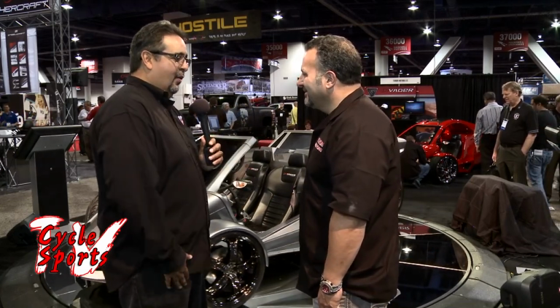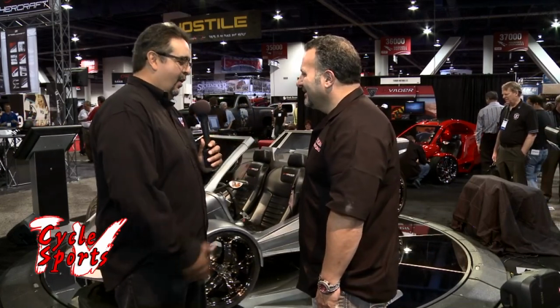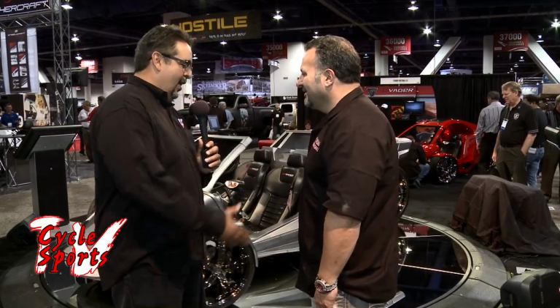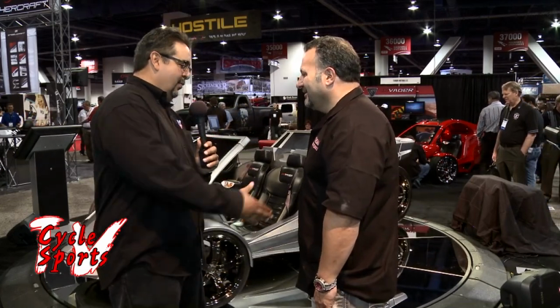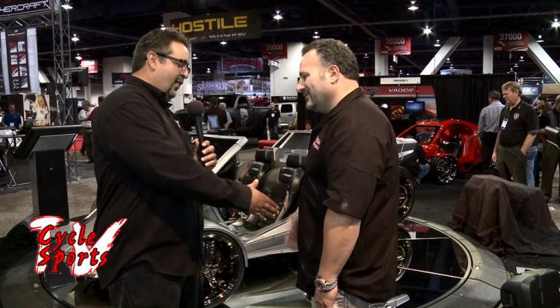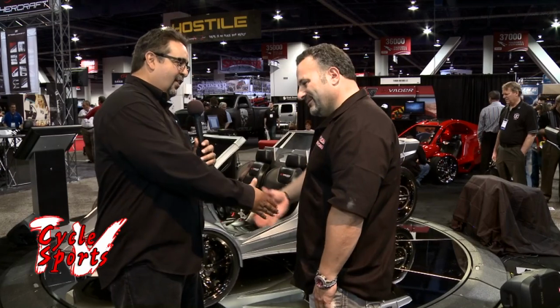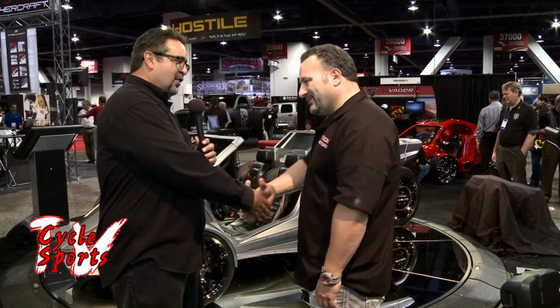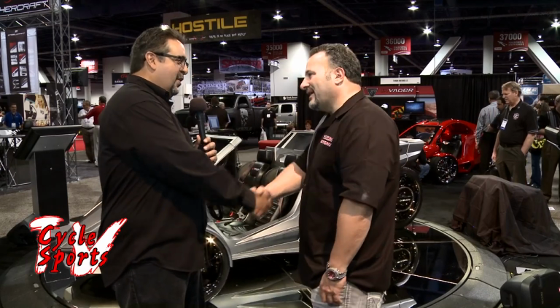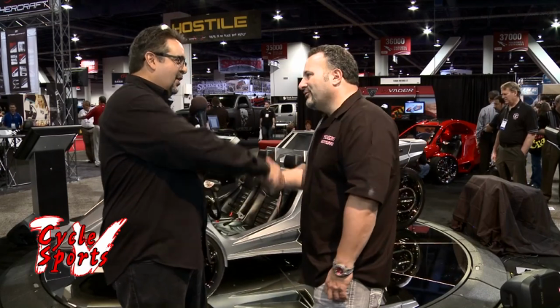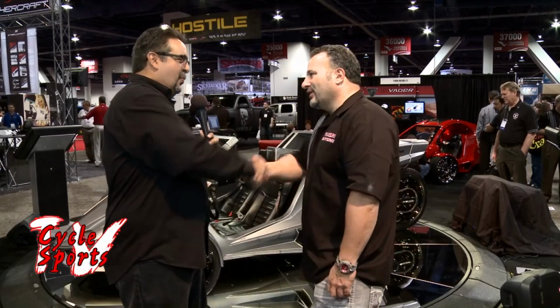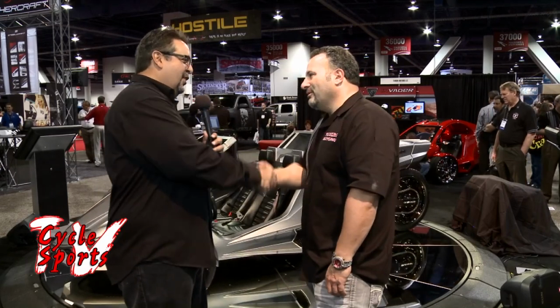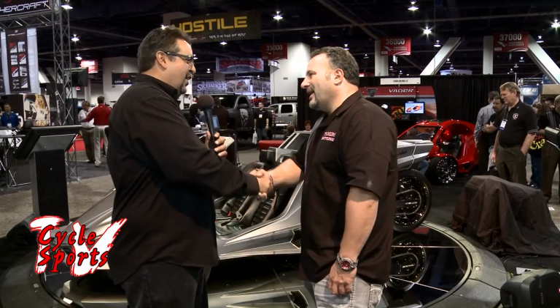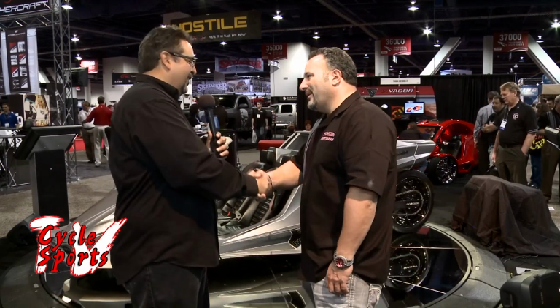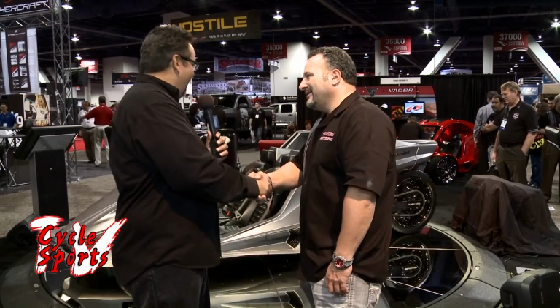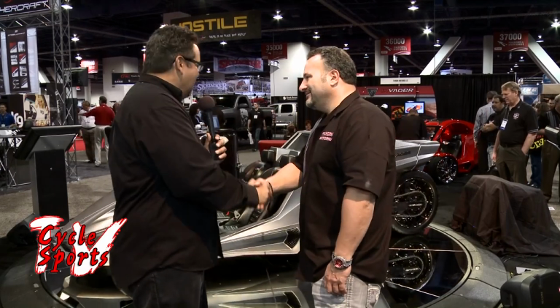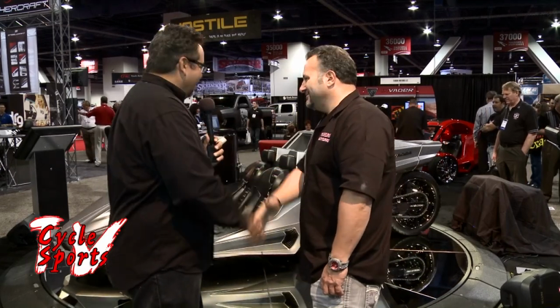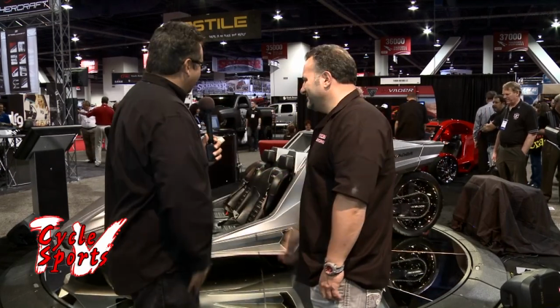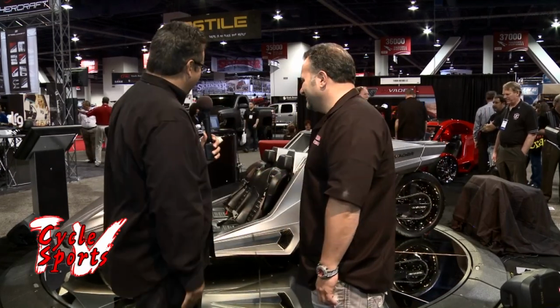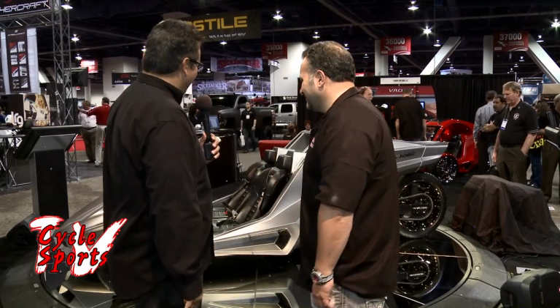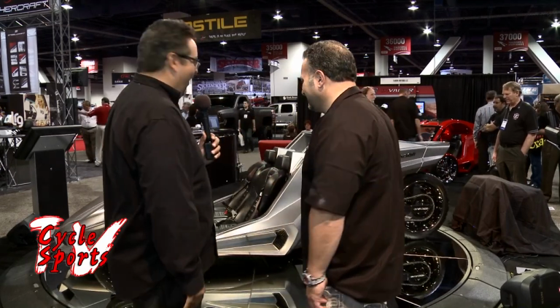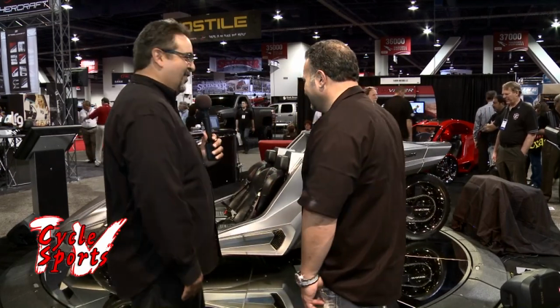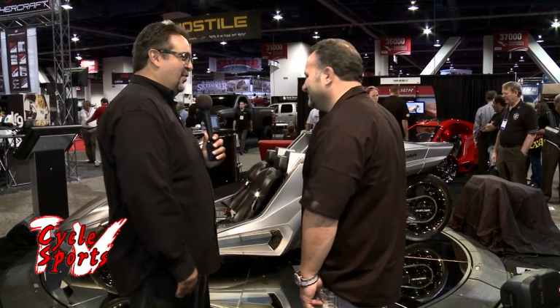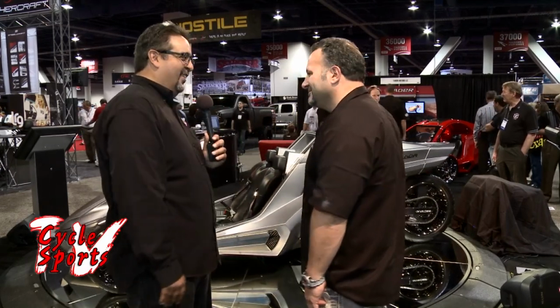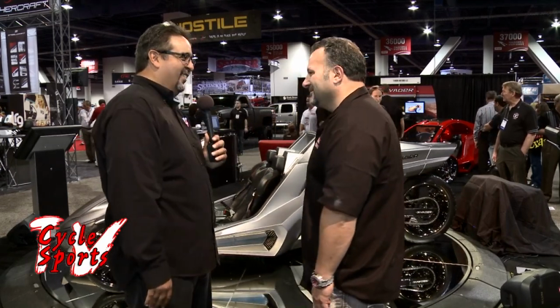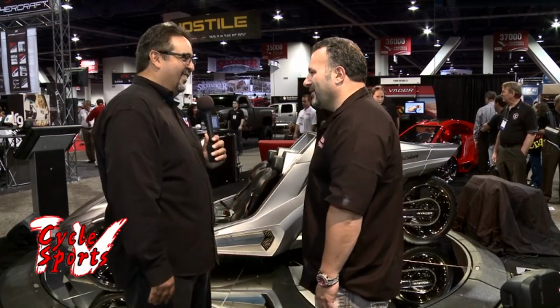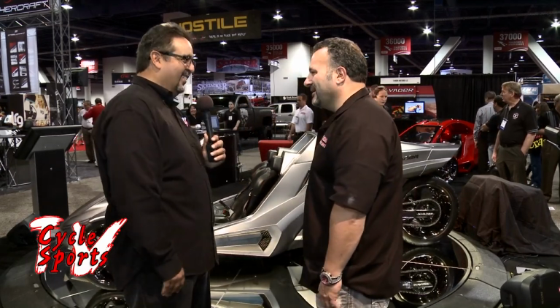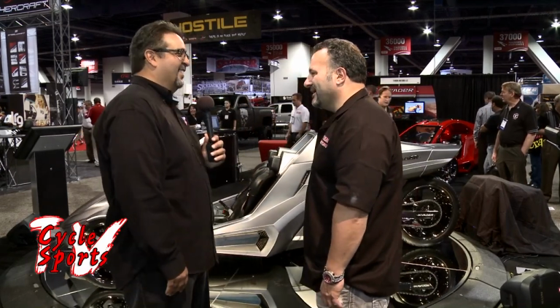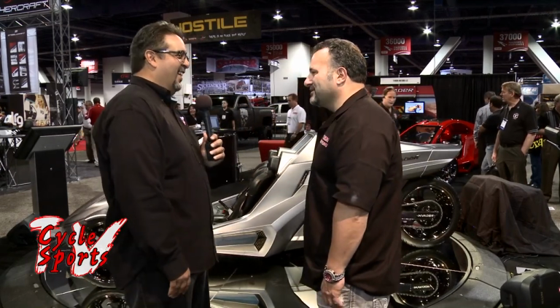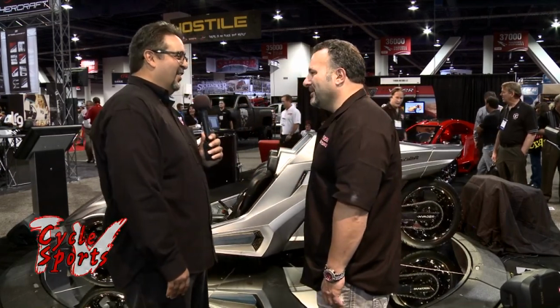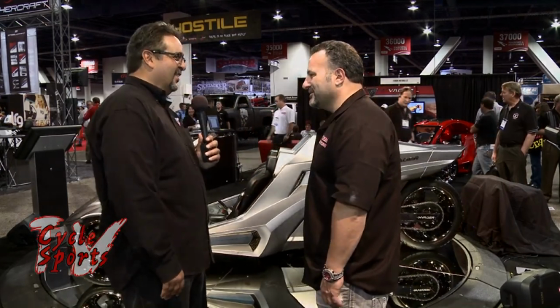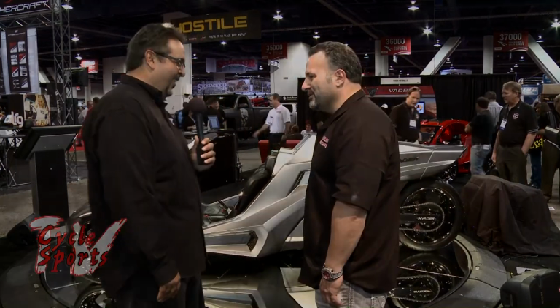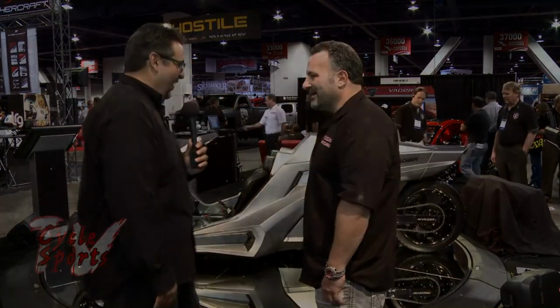Adam, thank you so much. I appreciate the time. This is an awesome vehicle. Thank you.